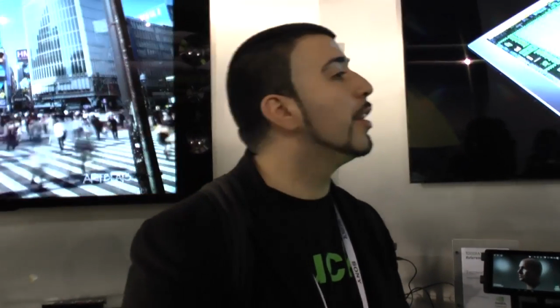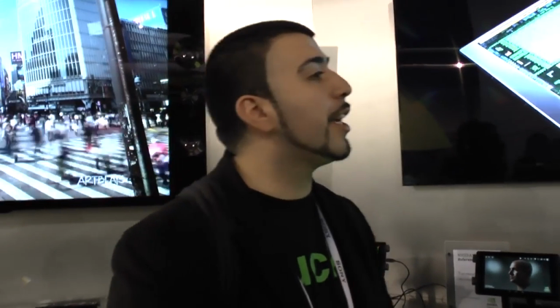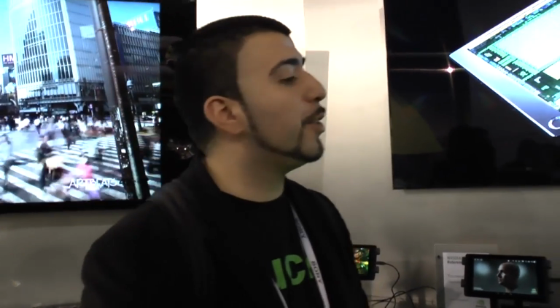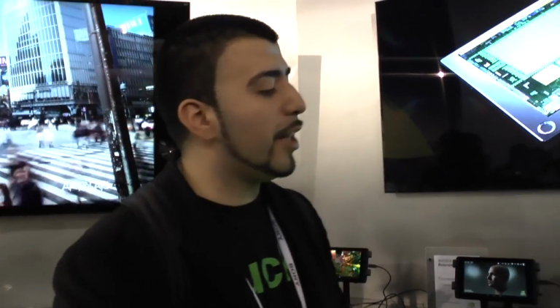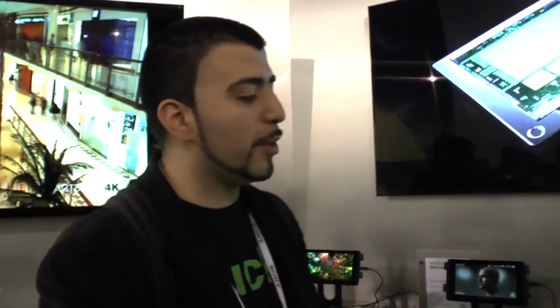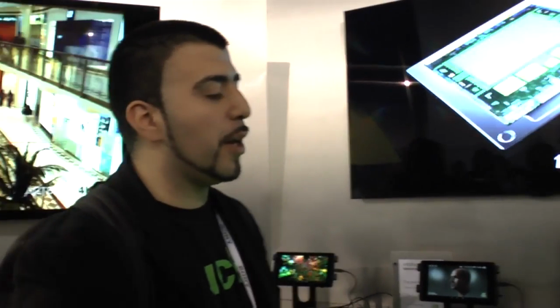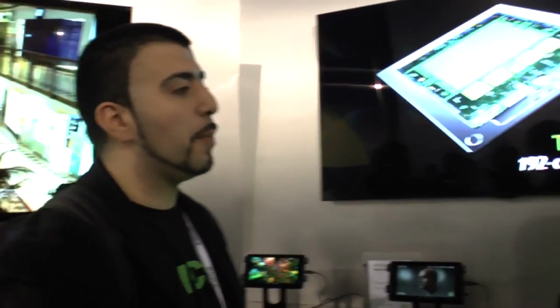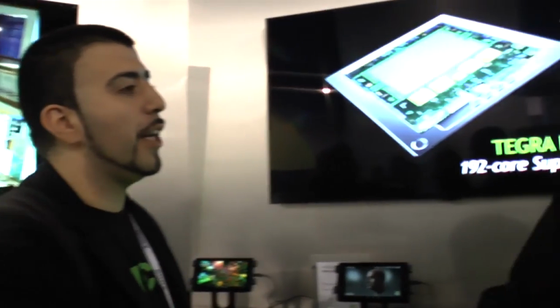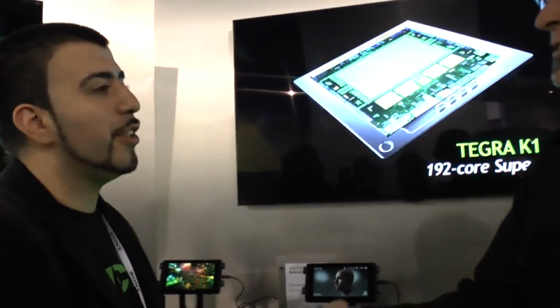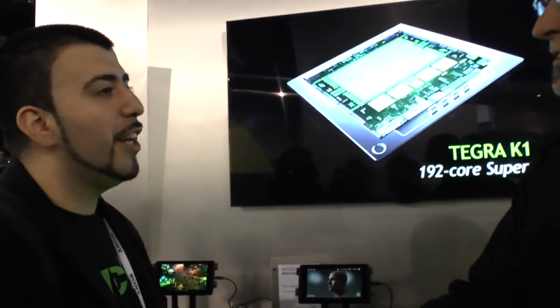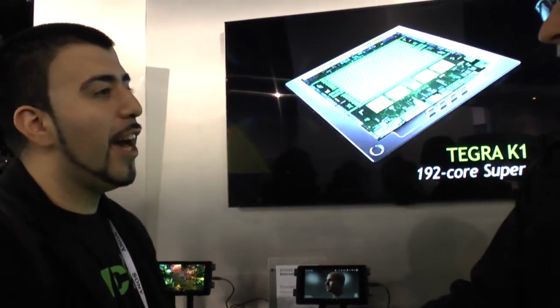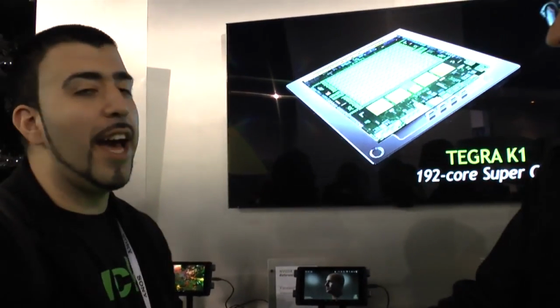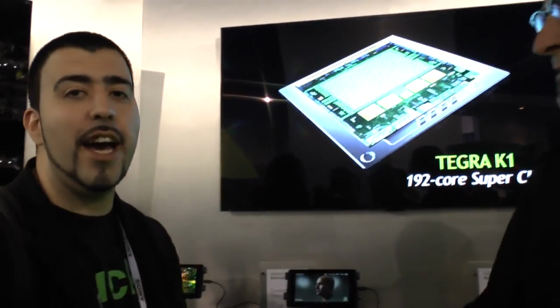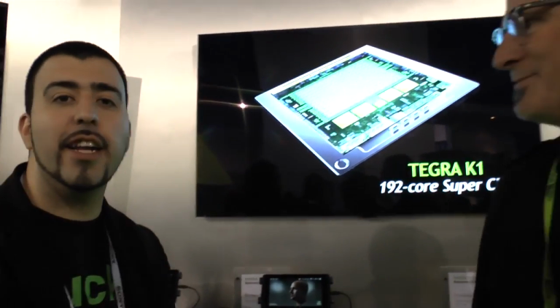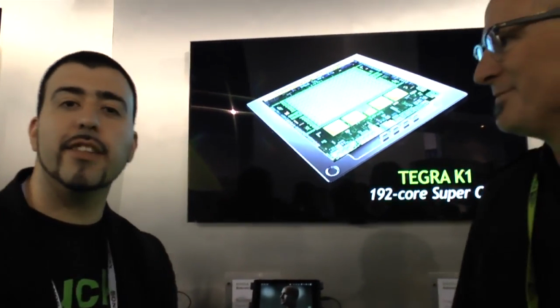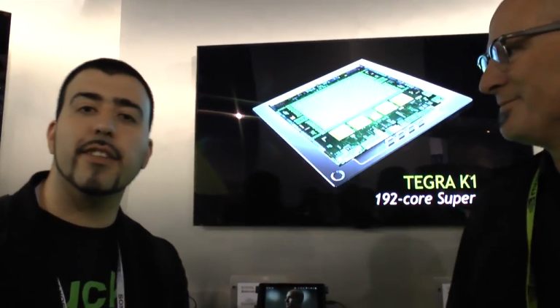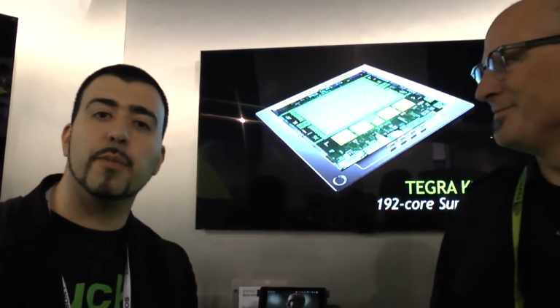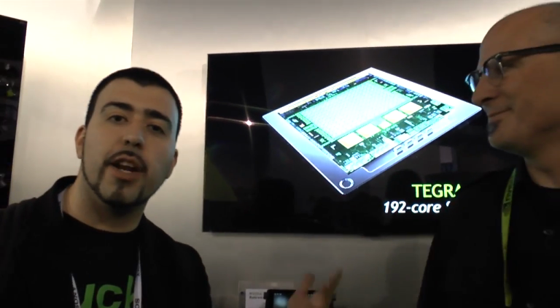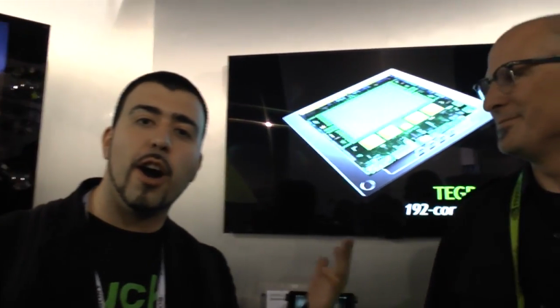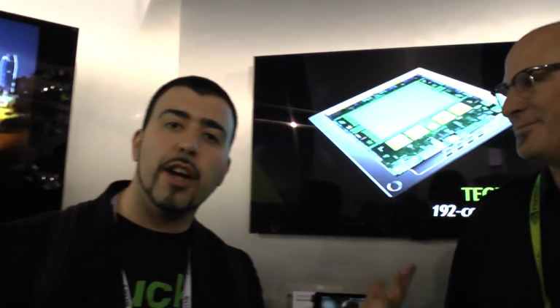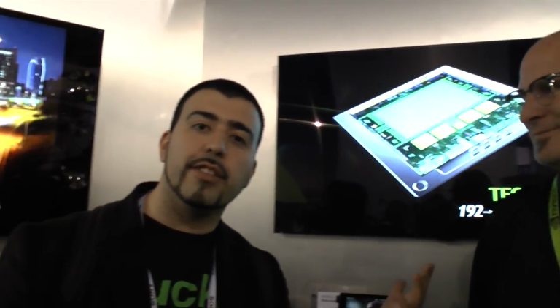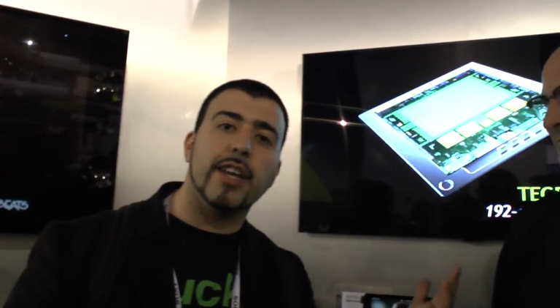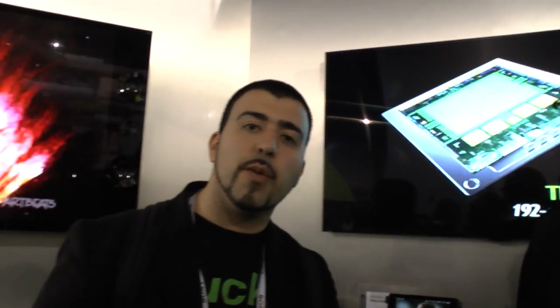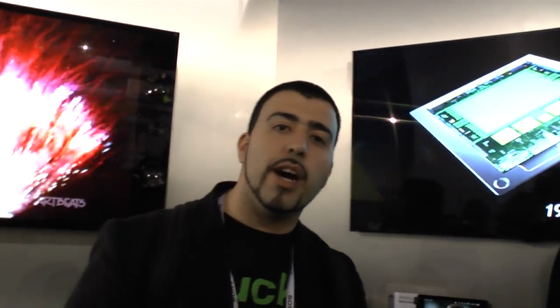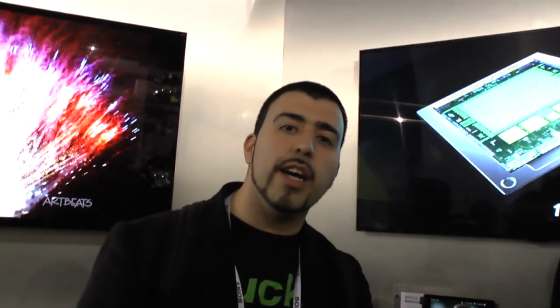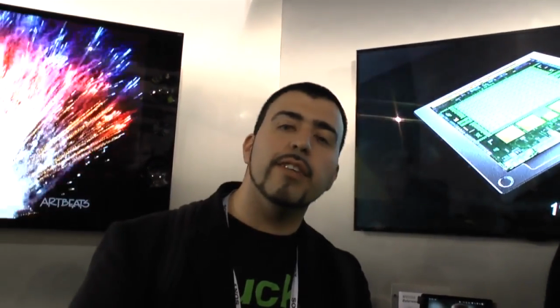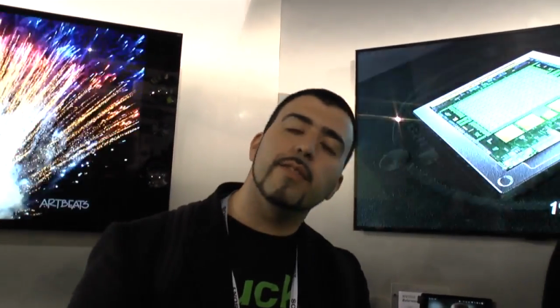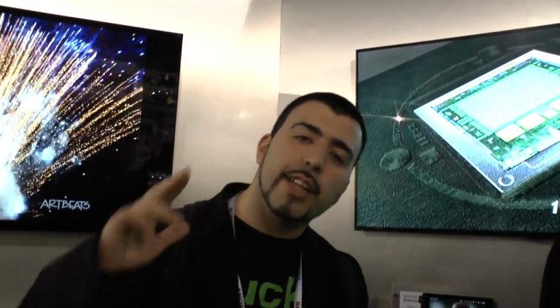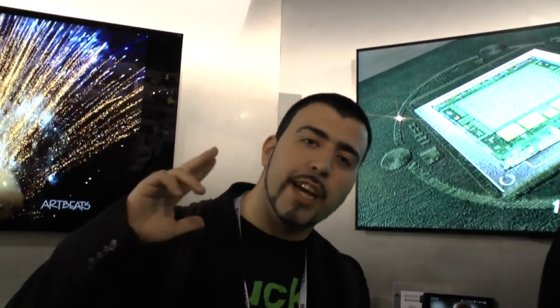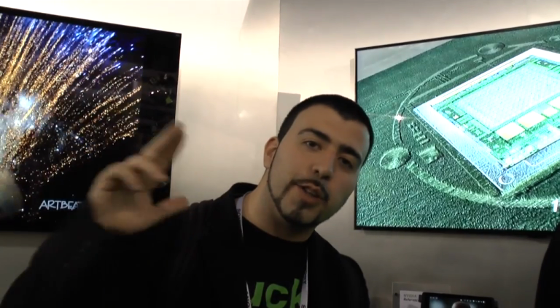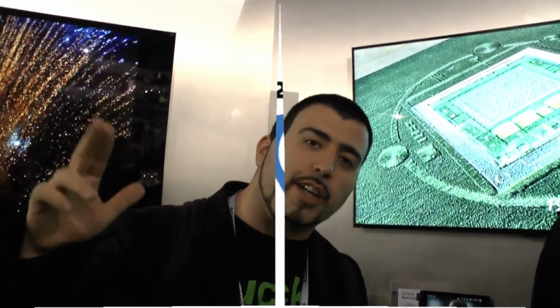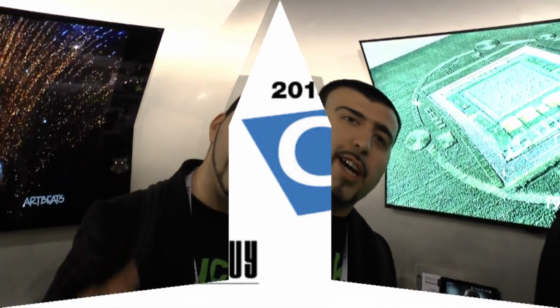Thank you, Todd. It's been a pleasure. Thanks for having me. And this has been Ricky, the Android guy.